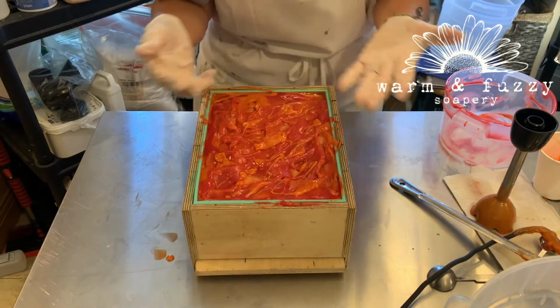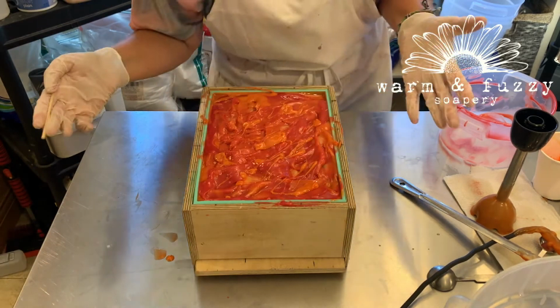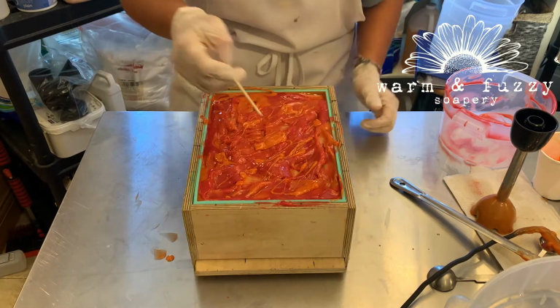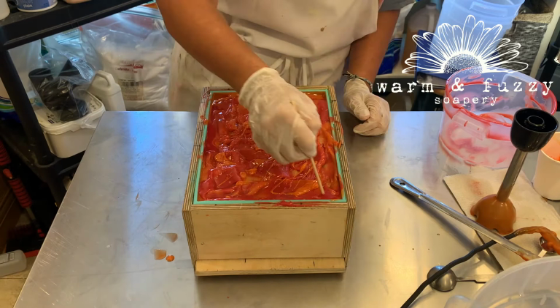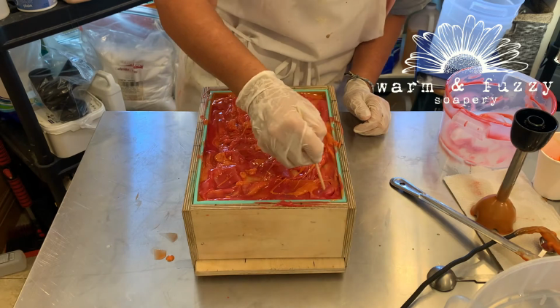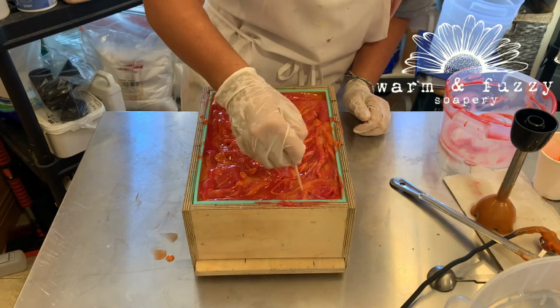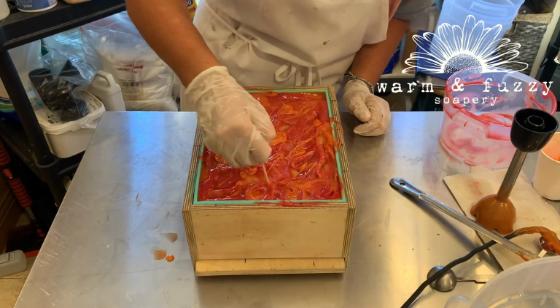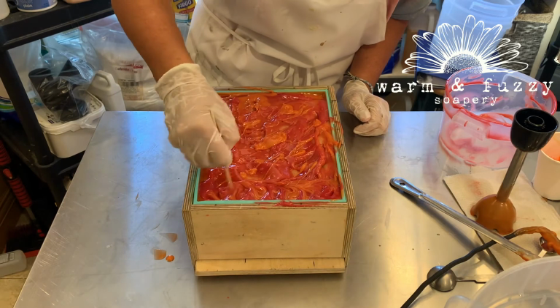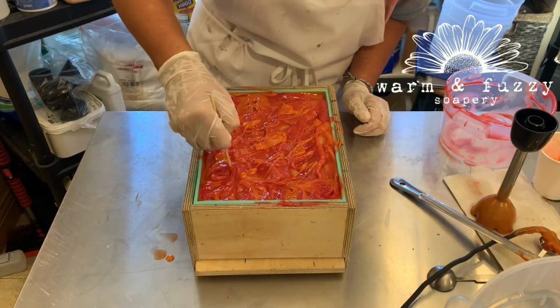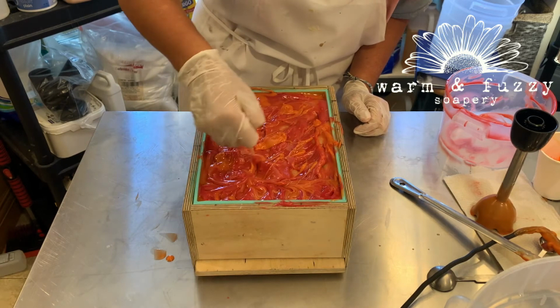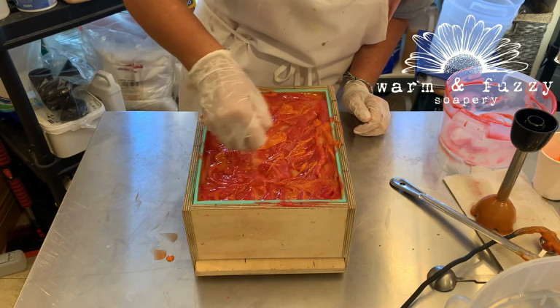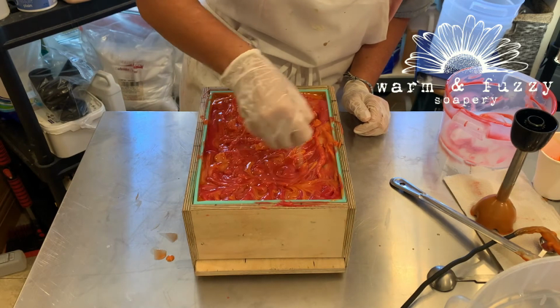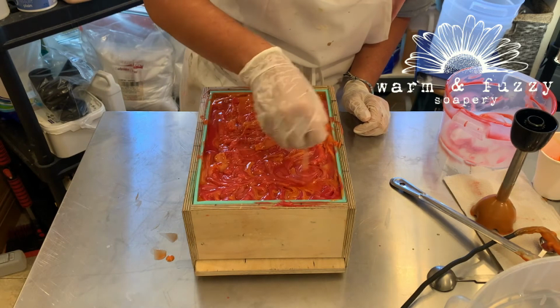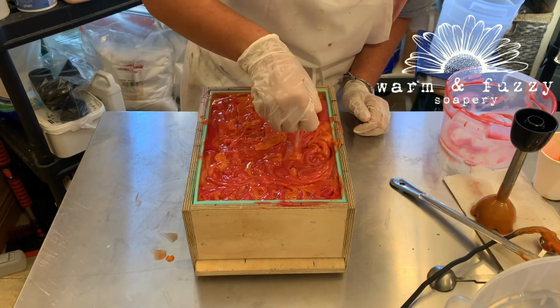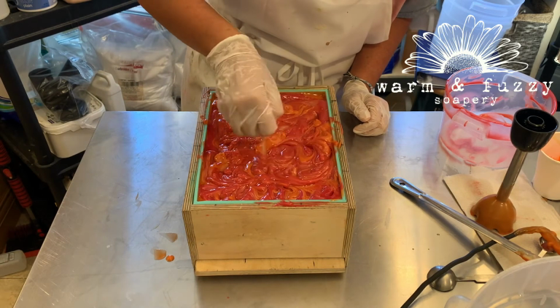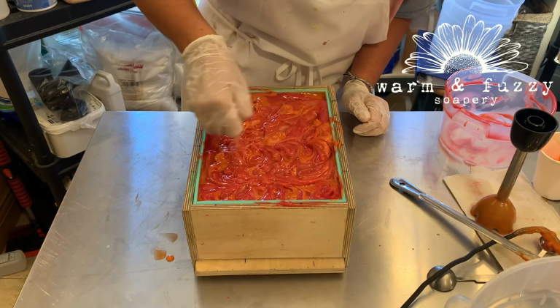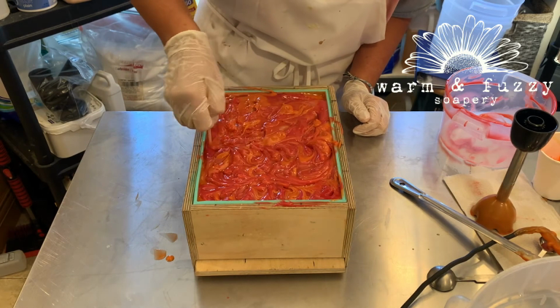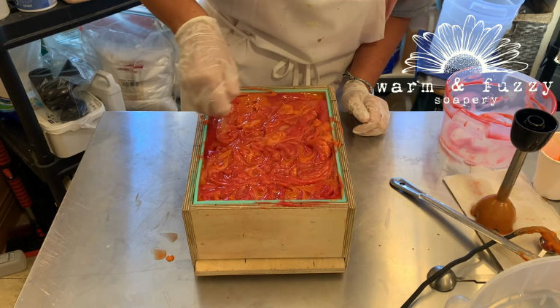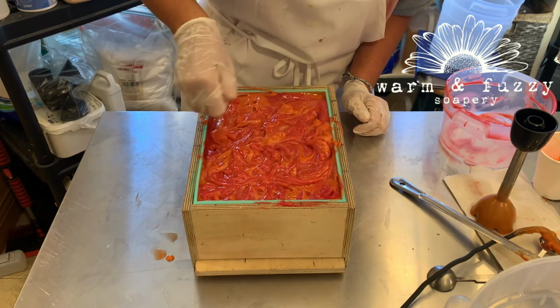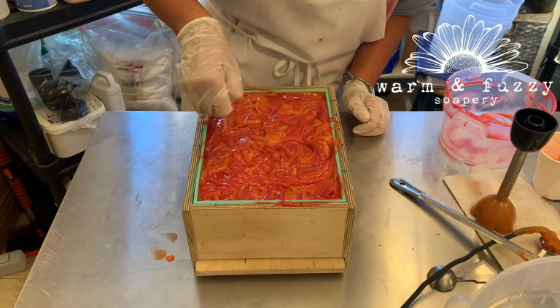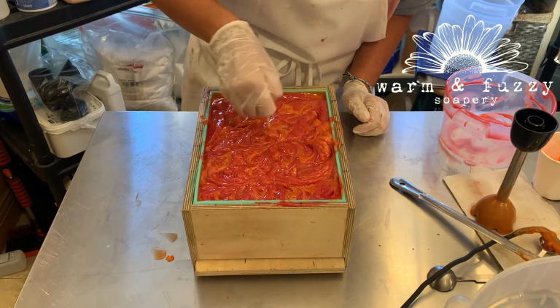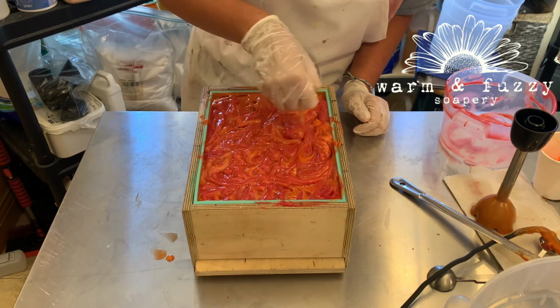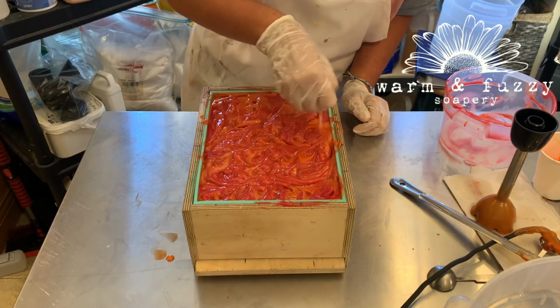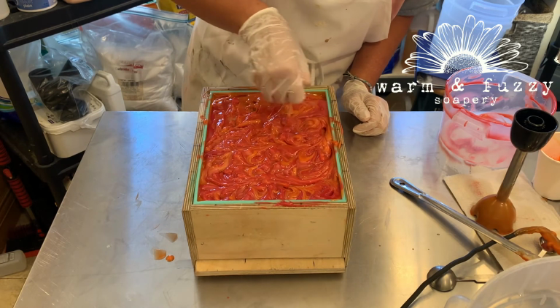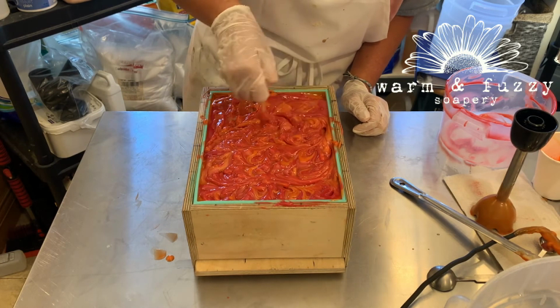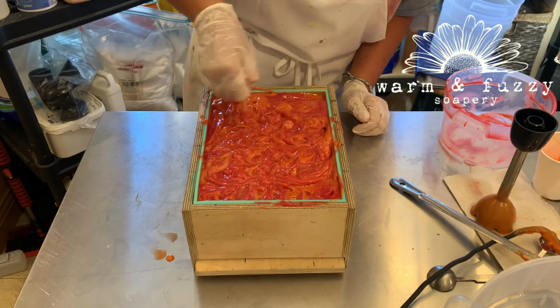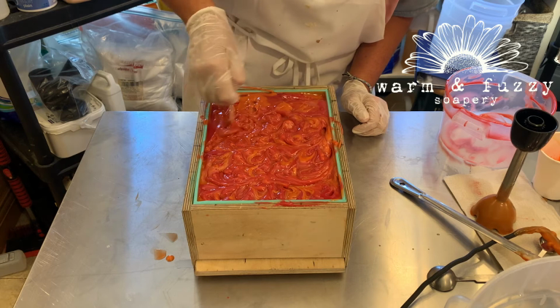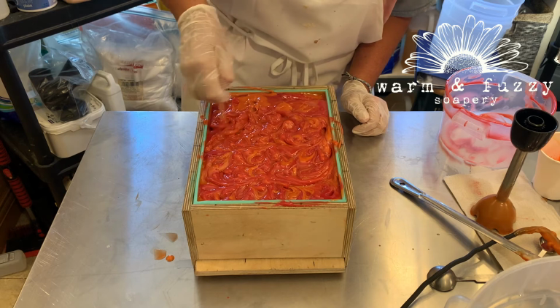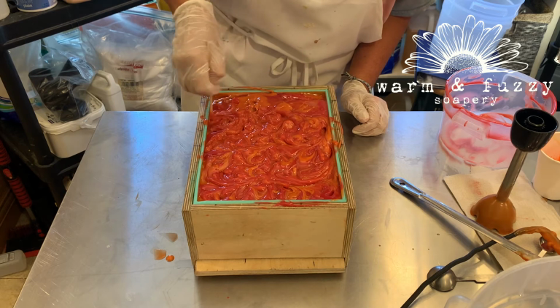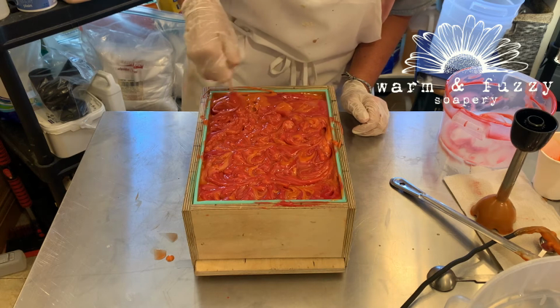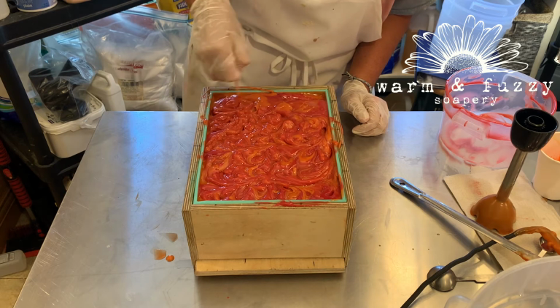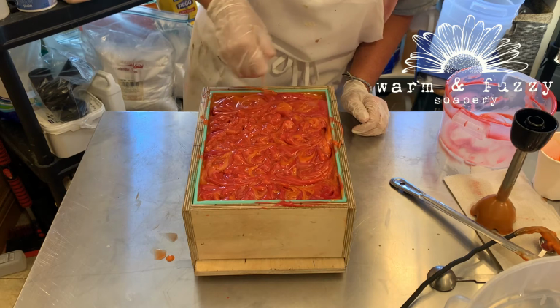Now that this hot mess is all in the mold, I'm going to try and pretty it up a little bit, put some nice swirls on top. Who knows, maybe I'll get lucky.